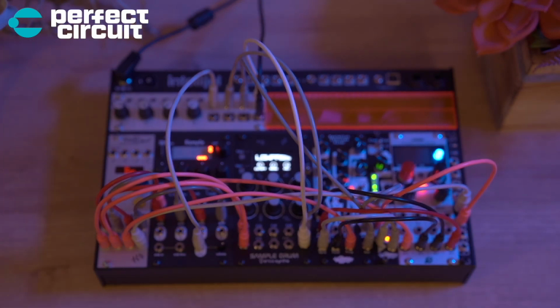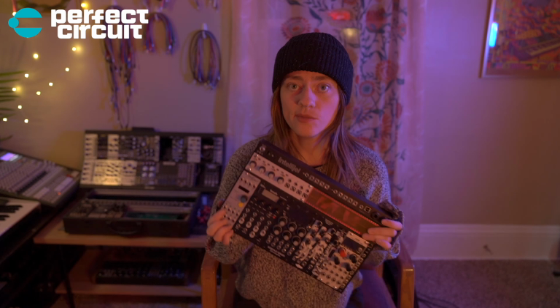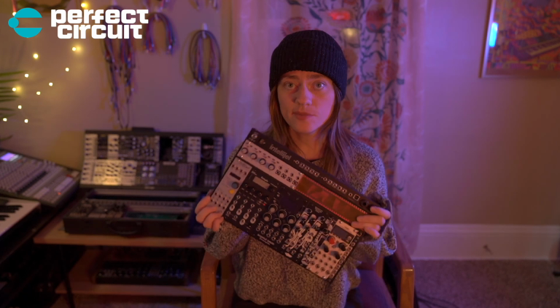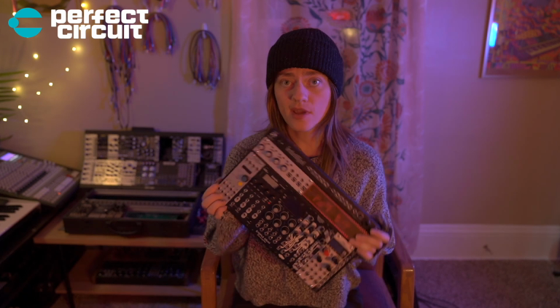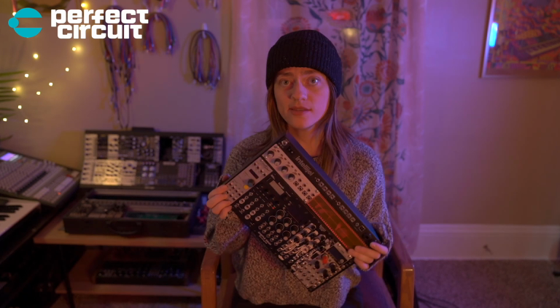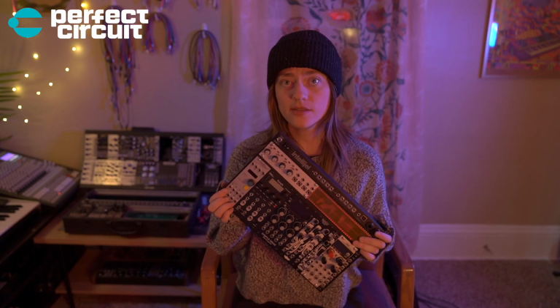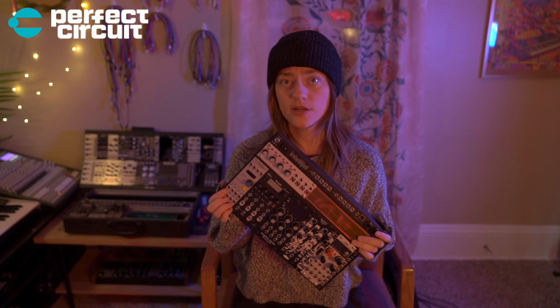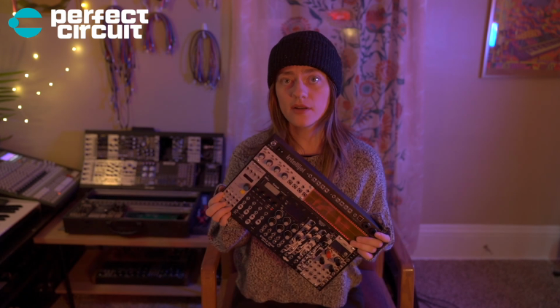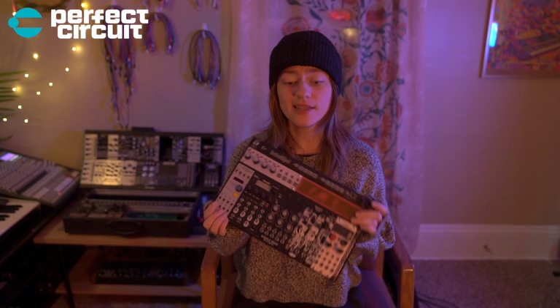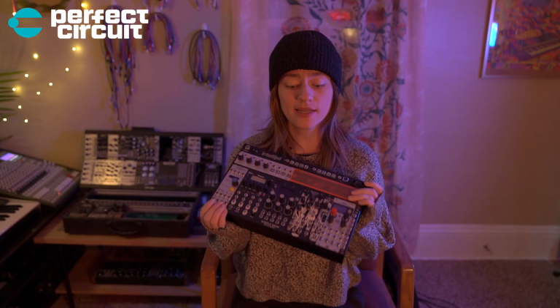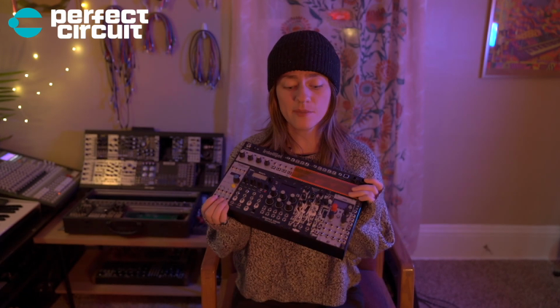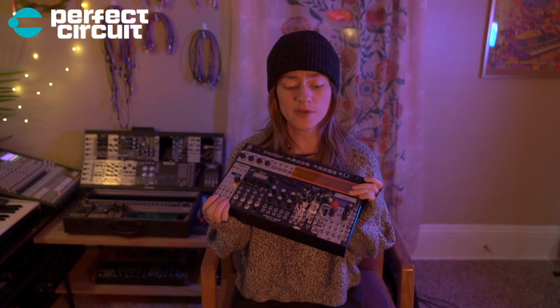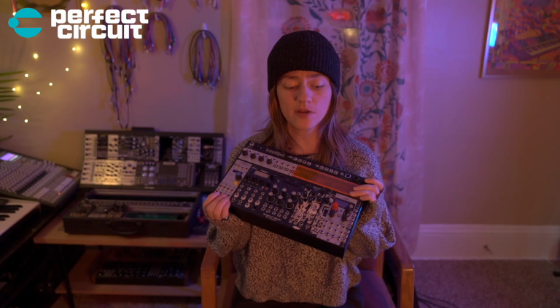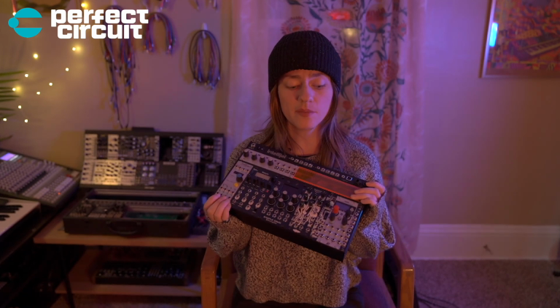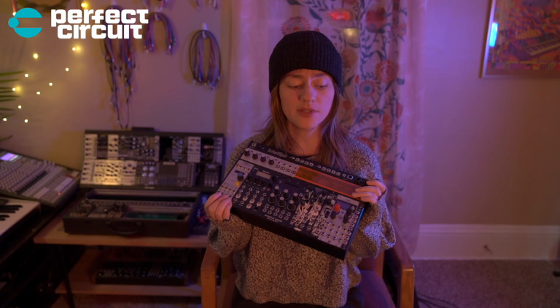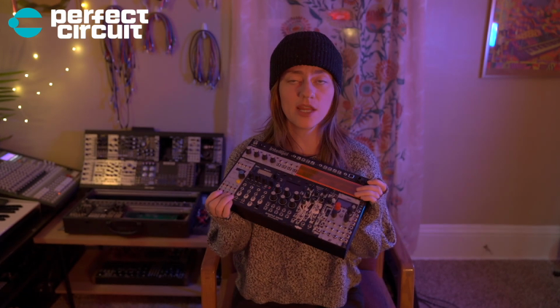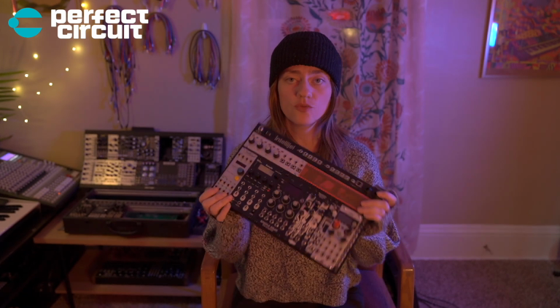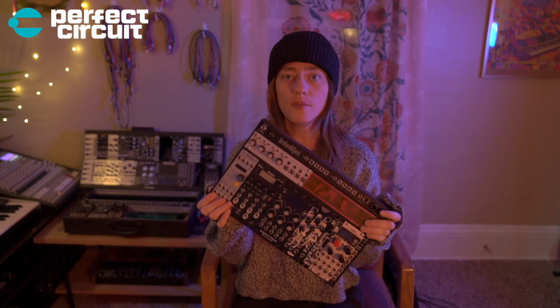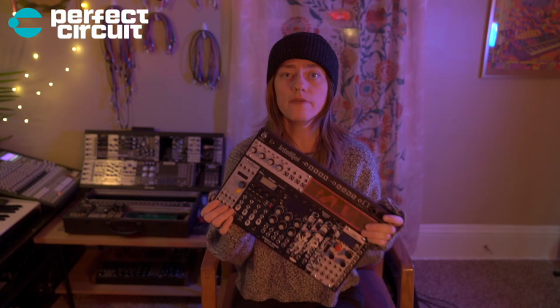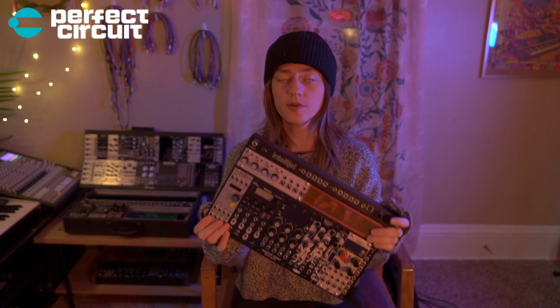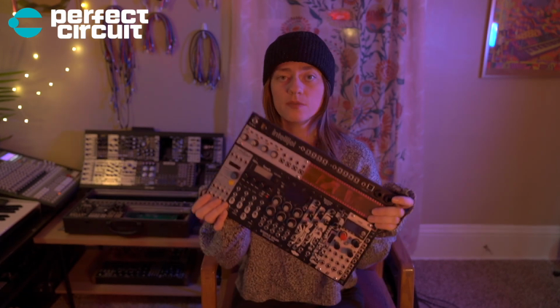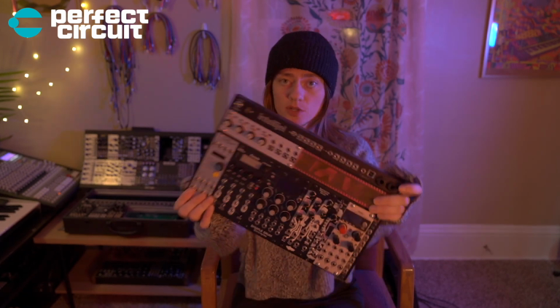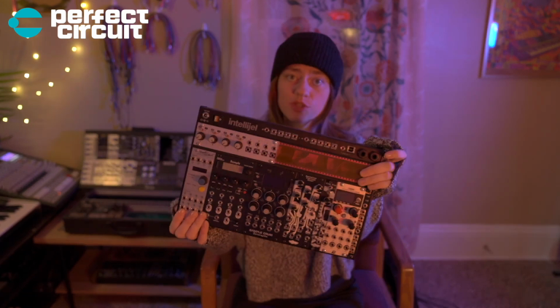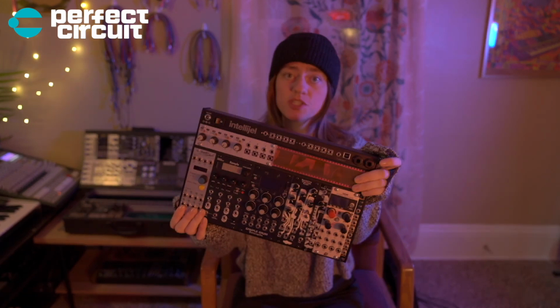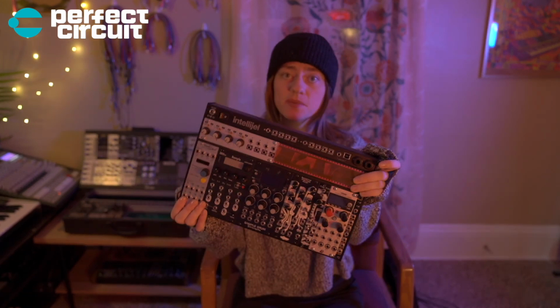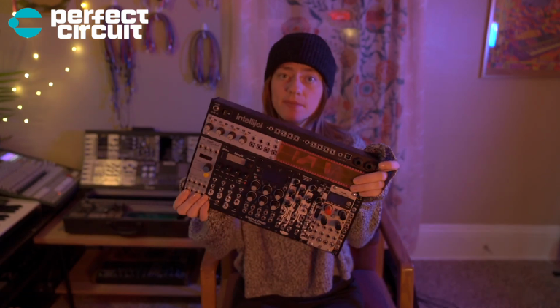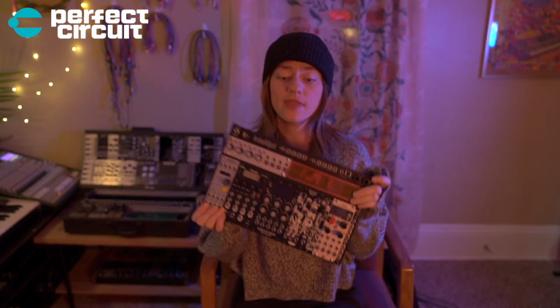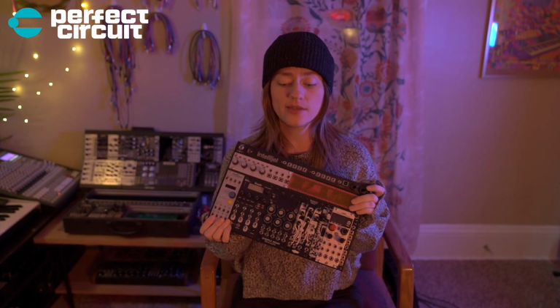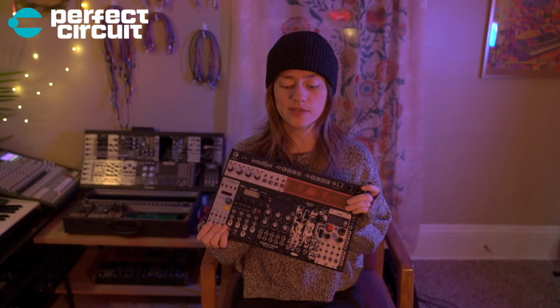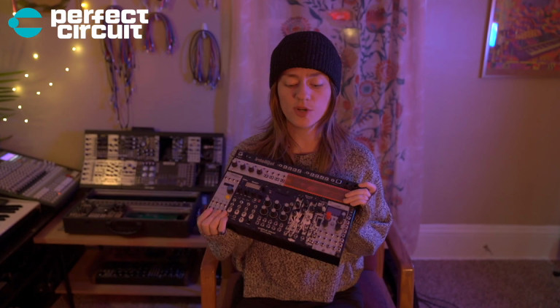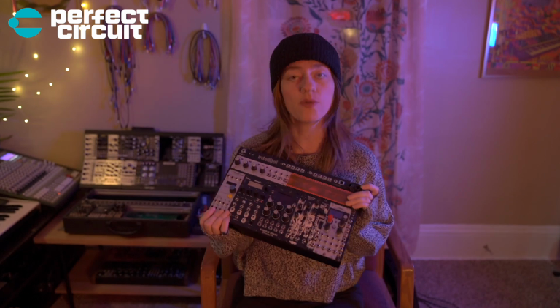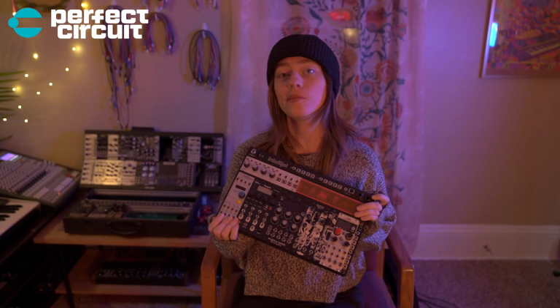What is up, you guys? Sarah here, and today I'm going to be talking about building a drum-focused modular system that is pretty portable.